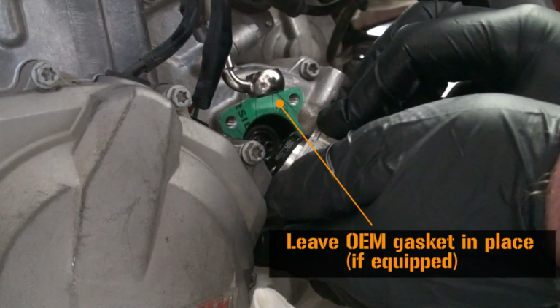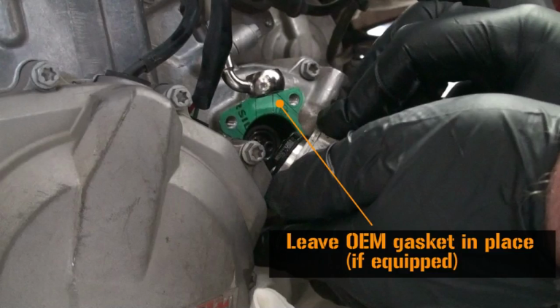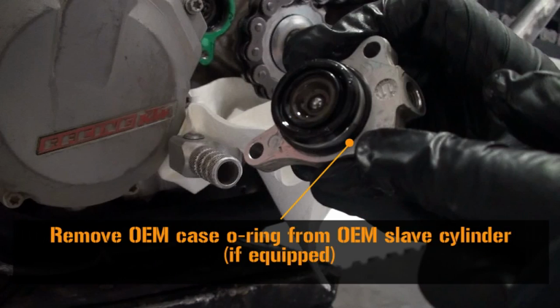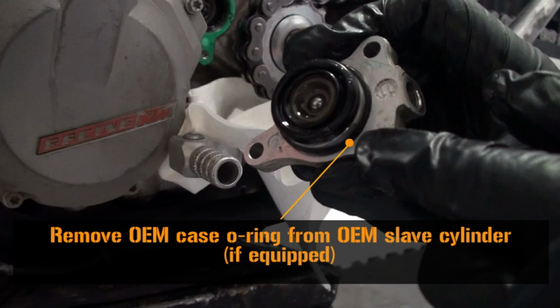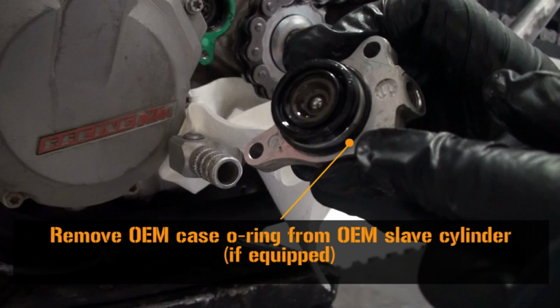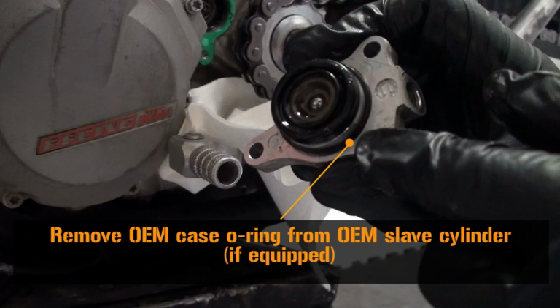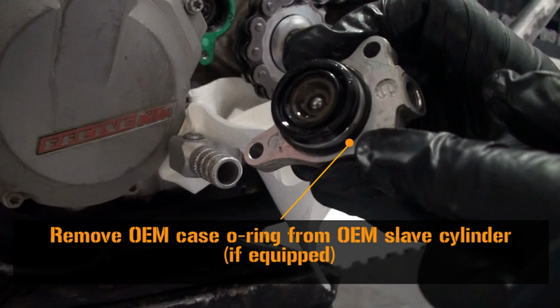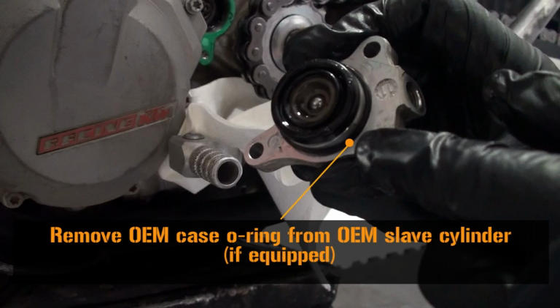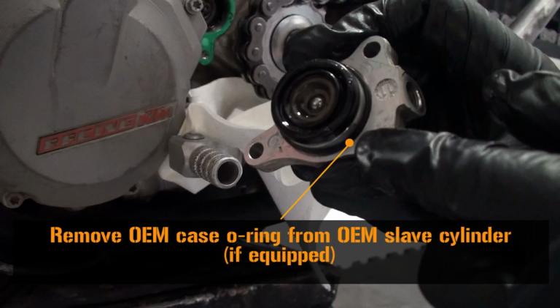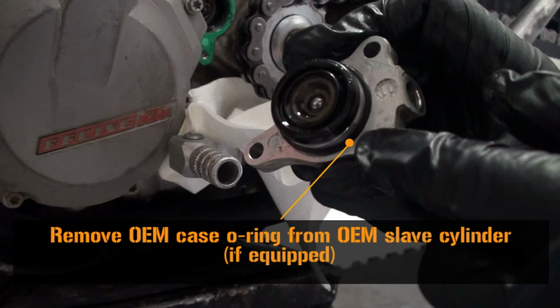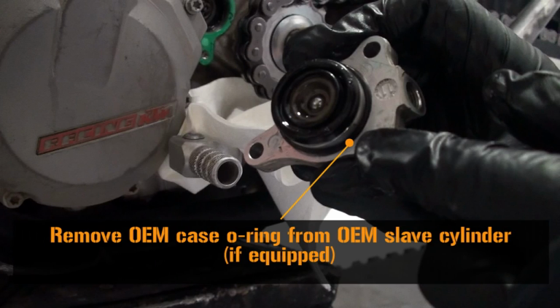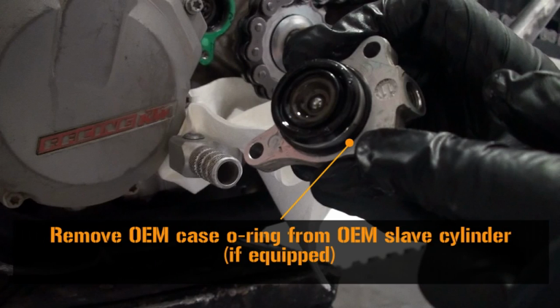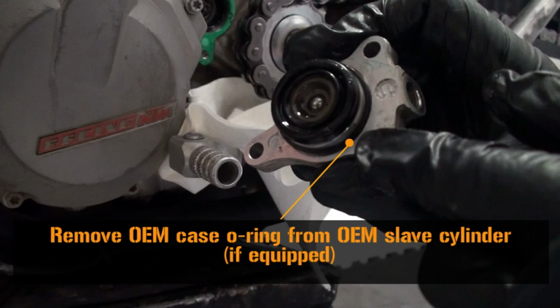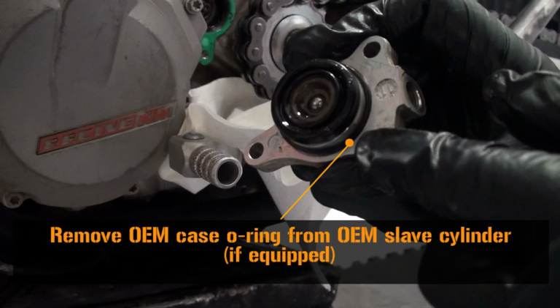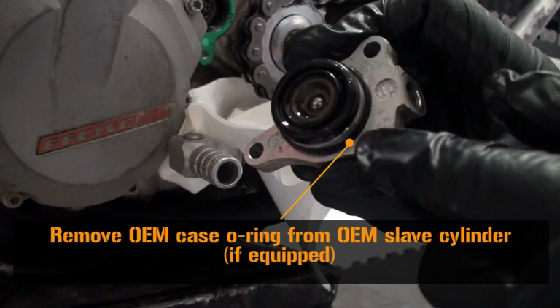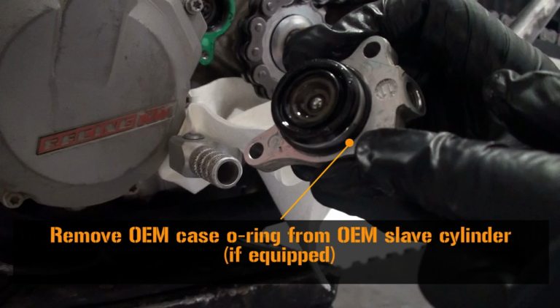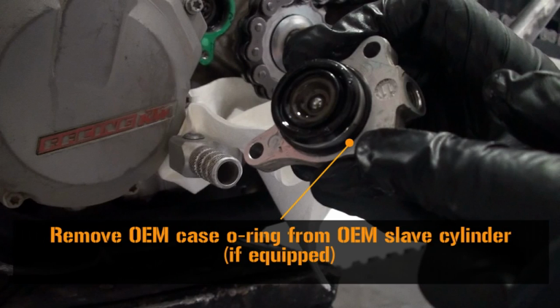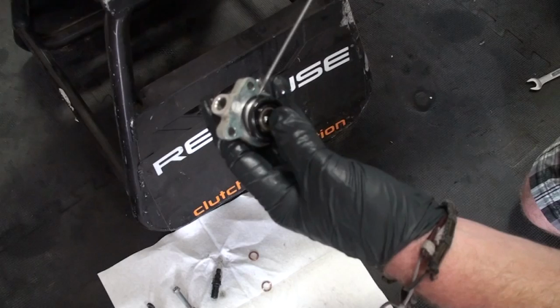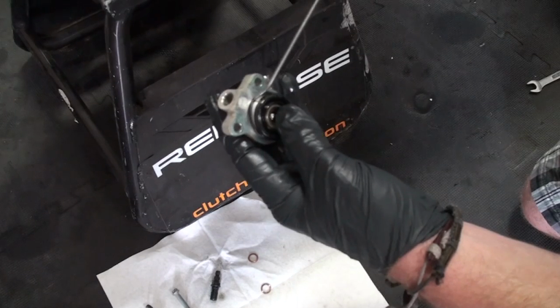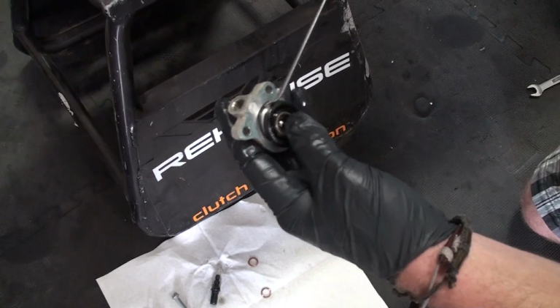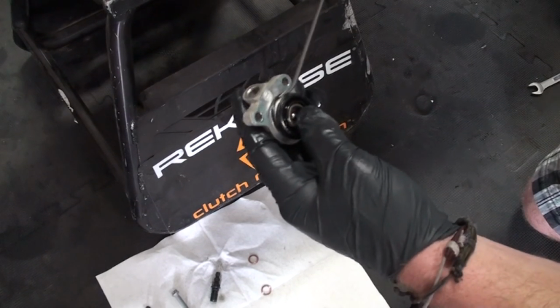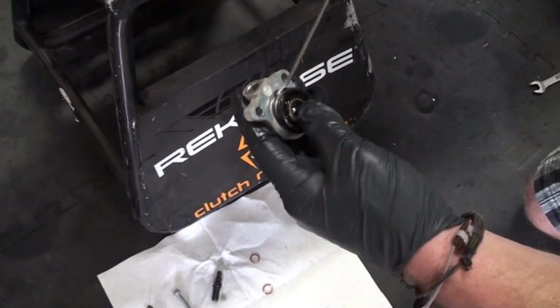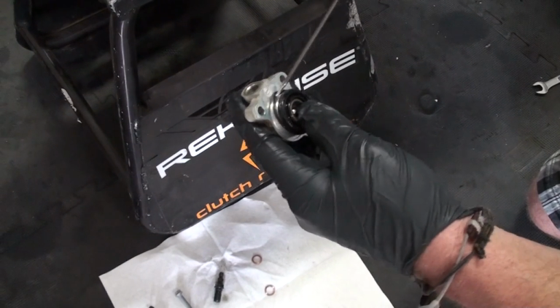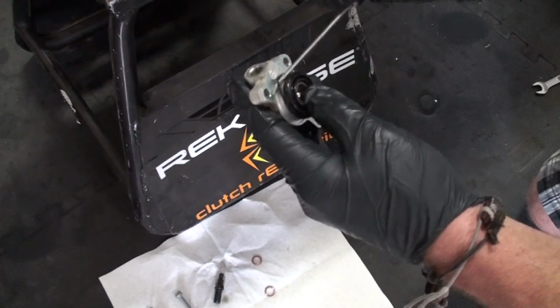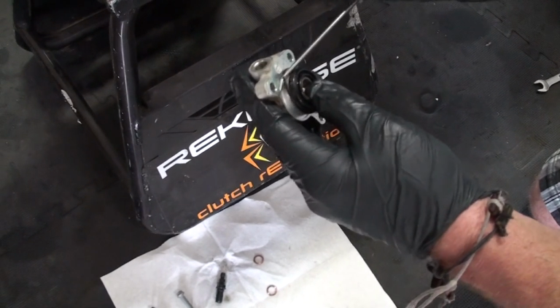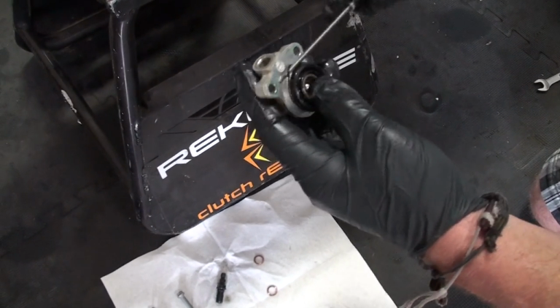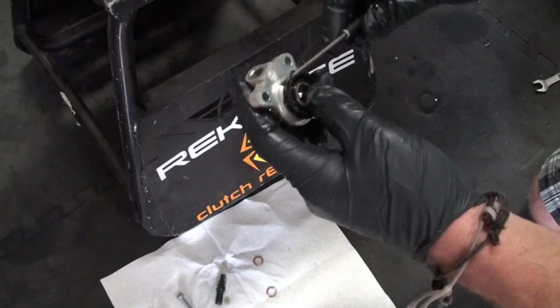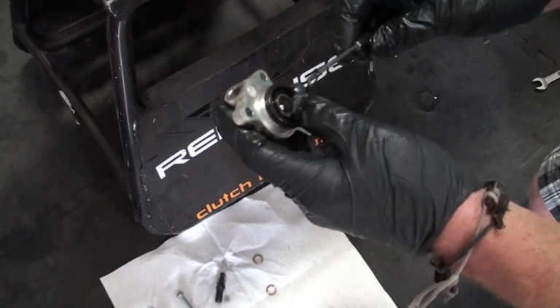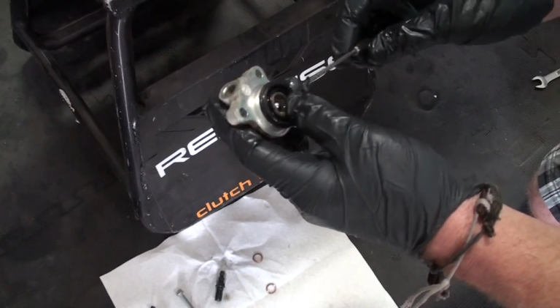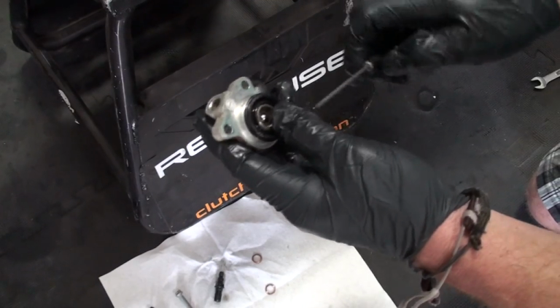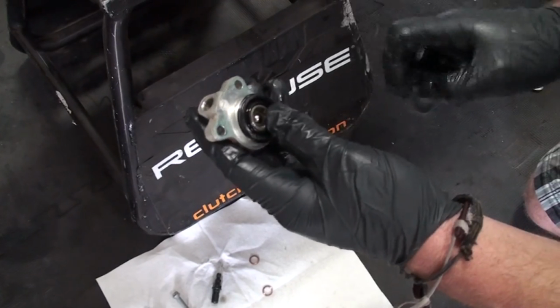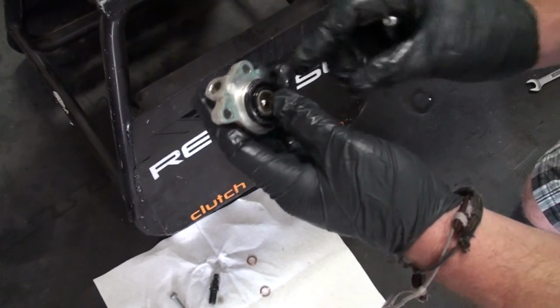Remove the OEM case O-ring from the OEM slave cylinder. This will be reinstalled with the Recluse adjustable slave cylinder.